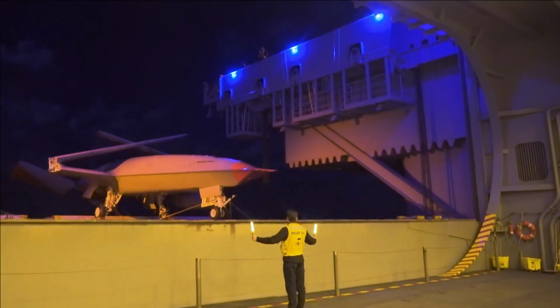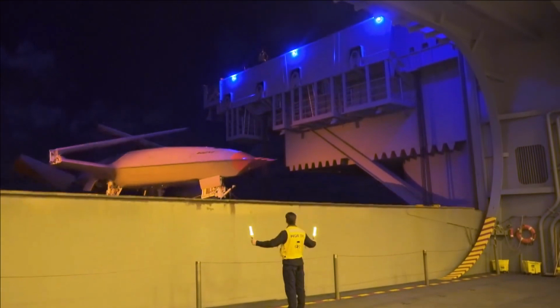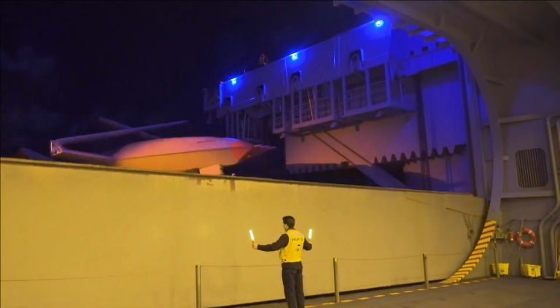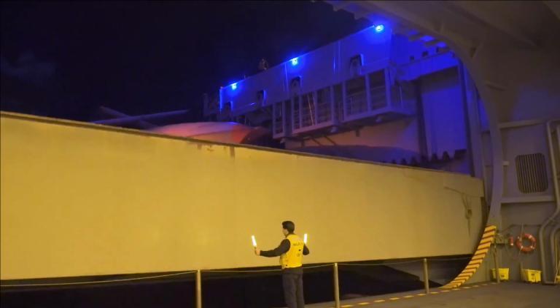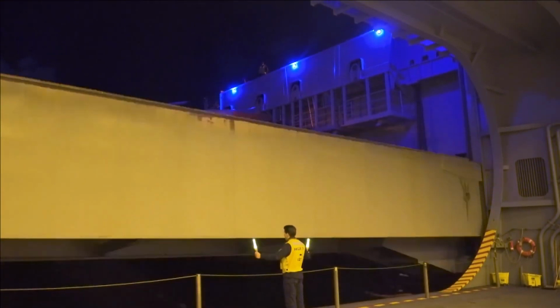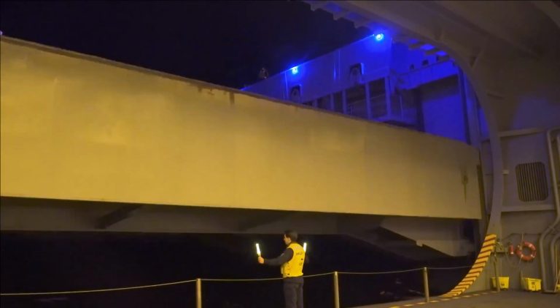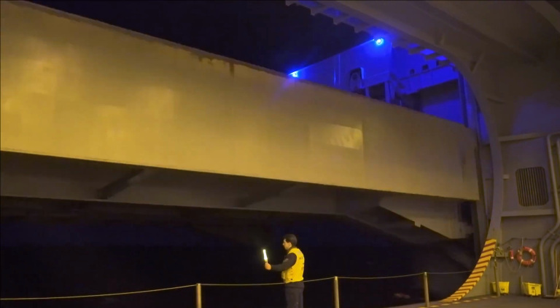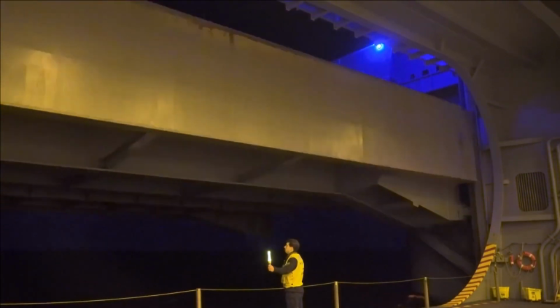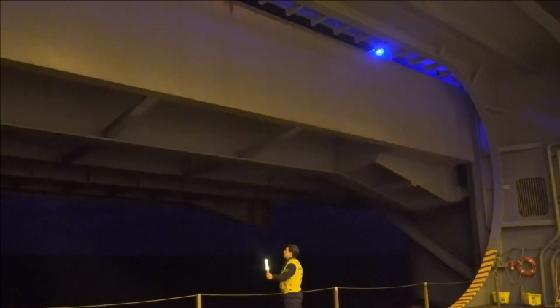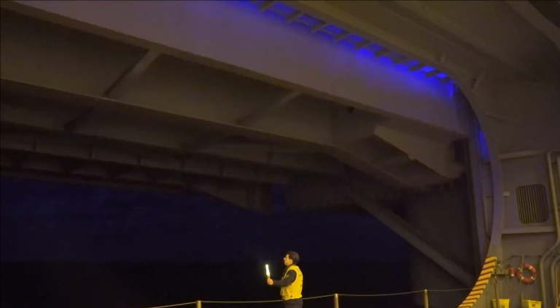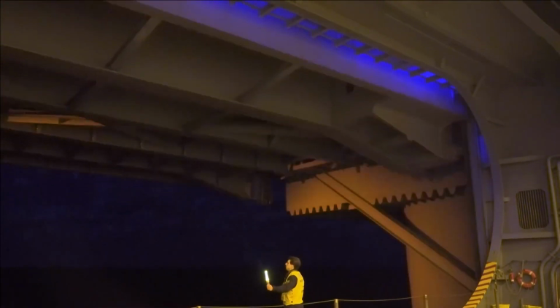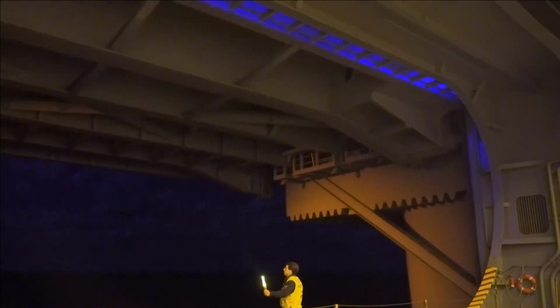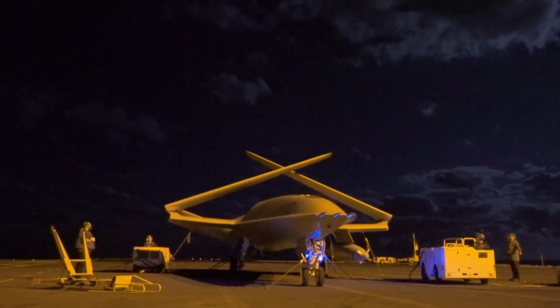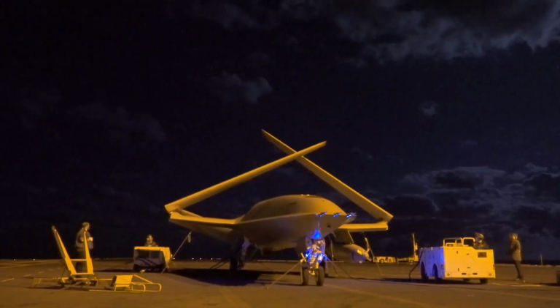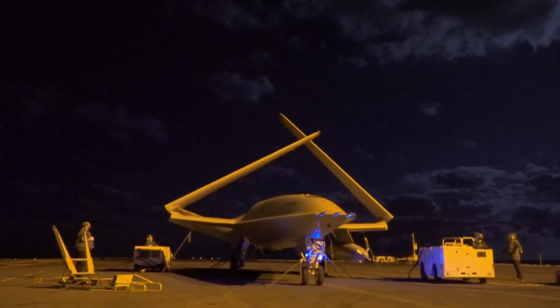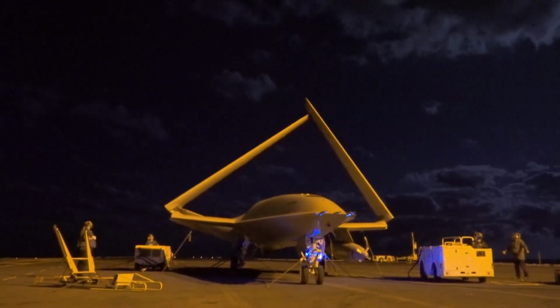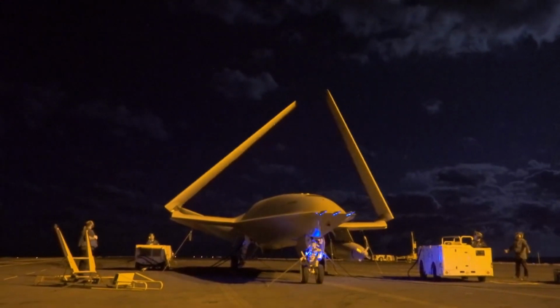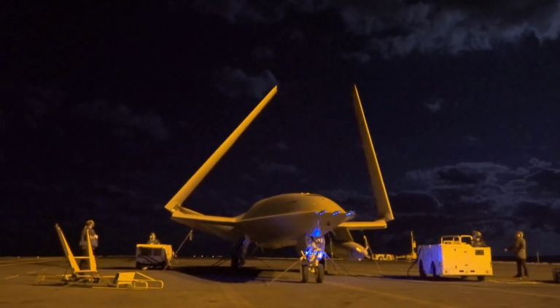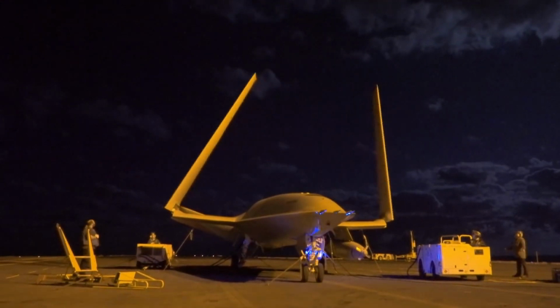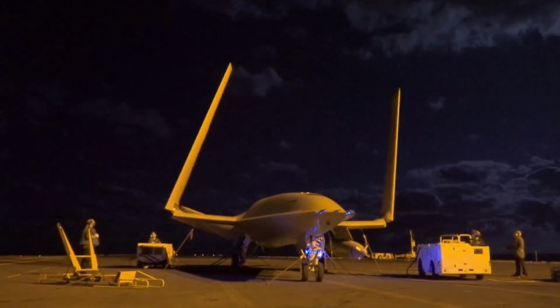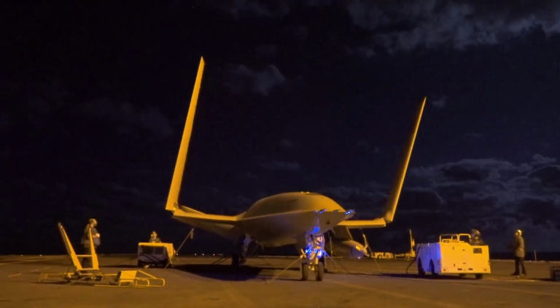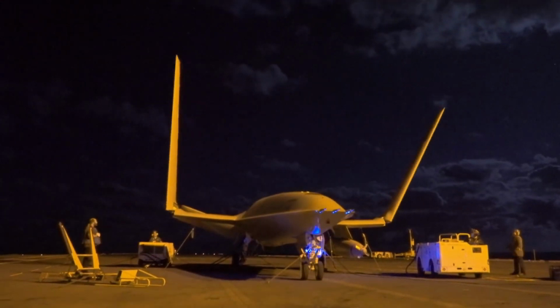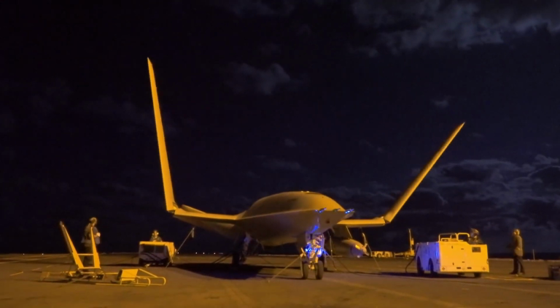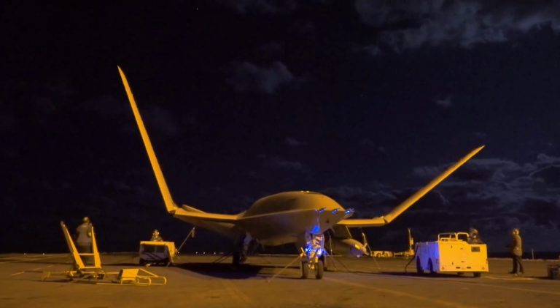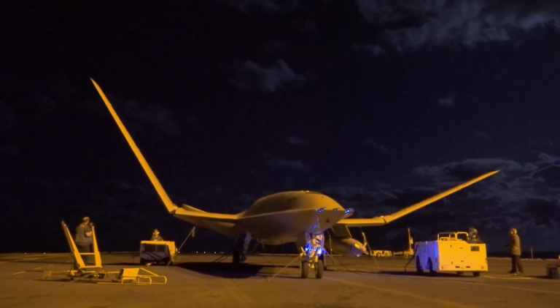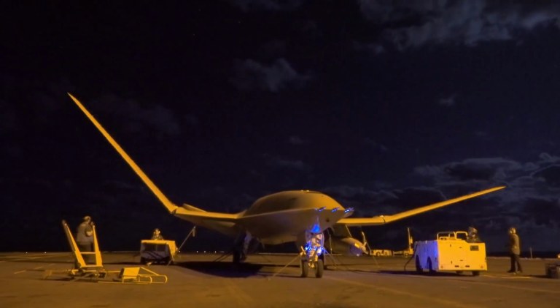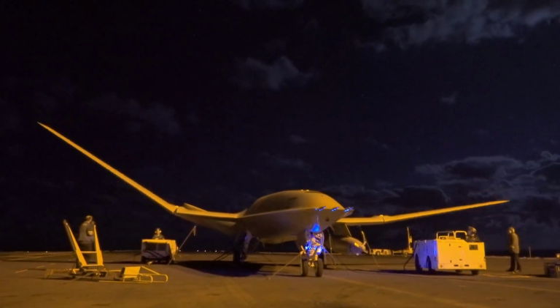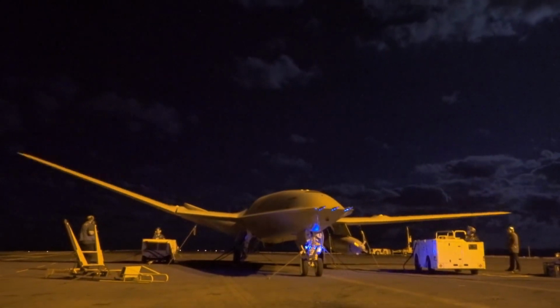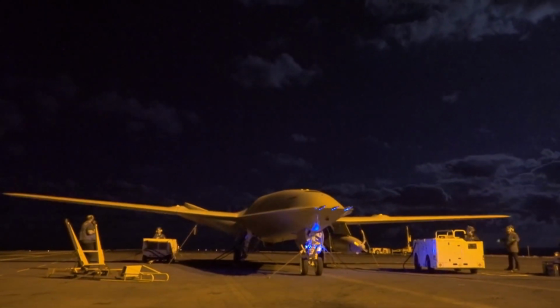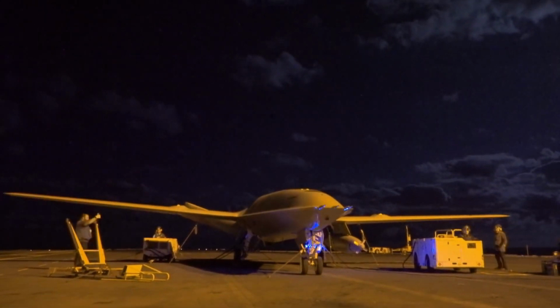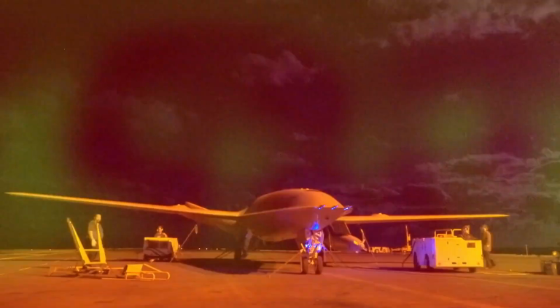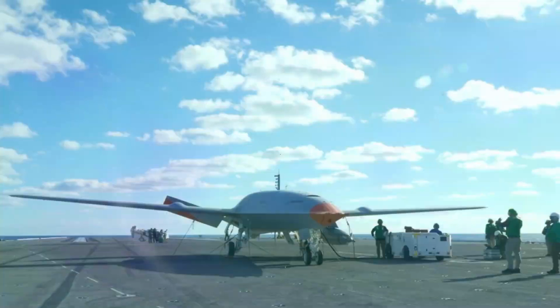The MQ-25 will be the world's first operational carrier-based drone to provide aerial refueling capability for the fleet.